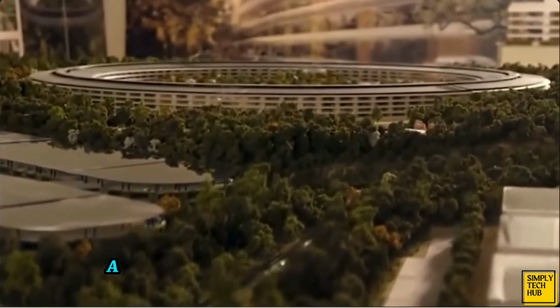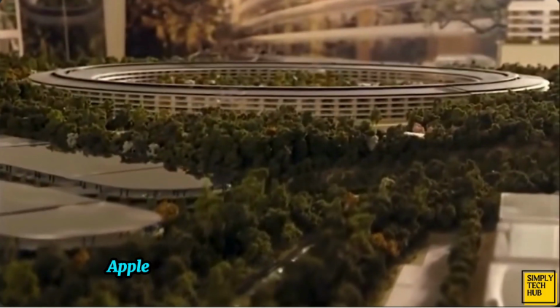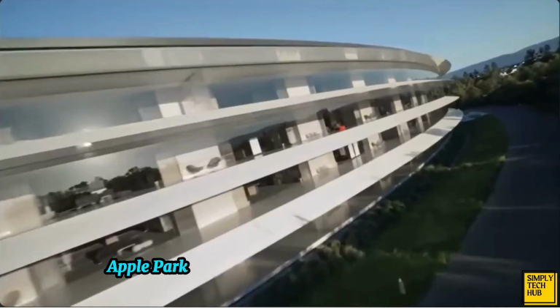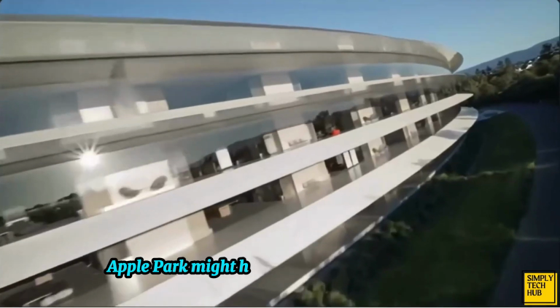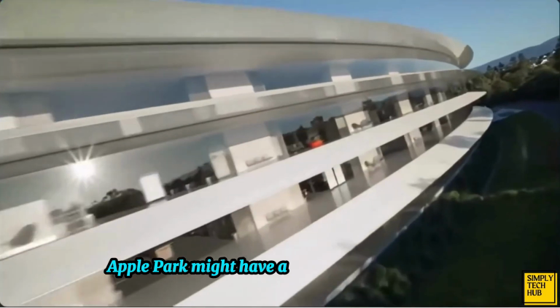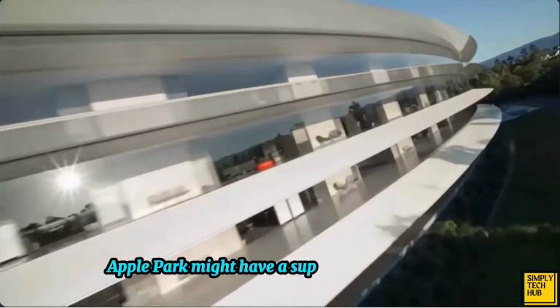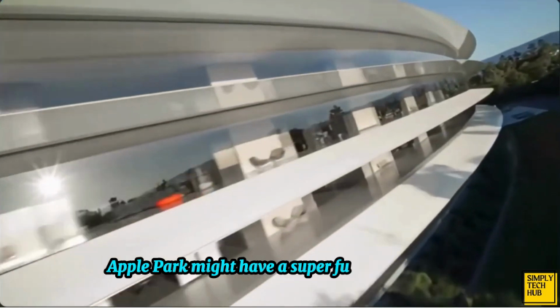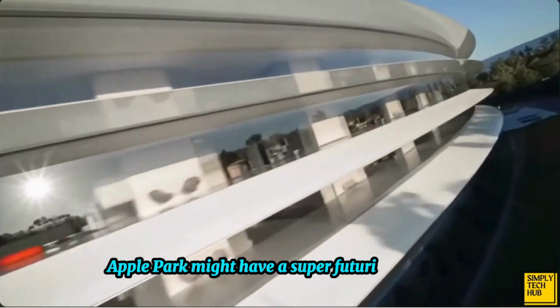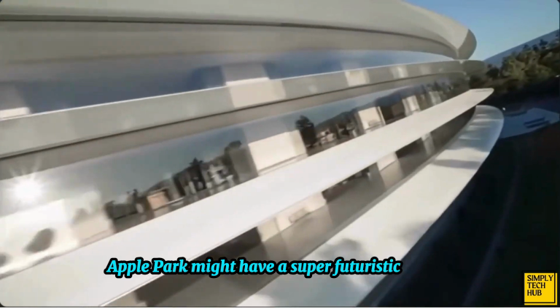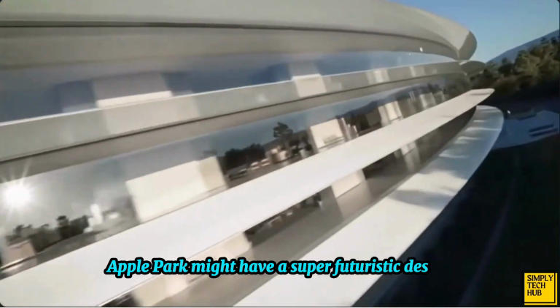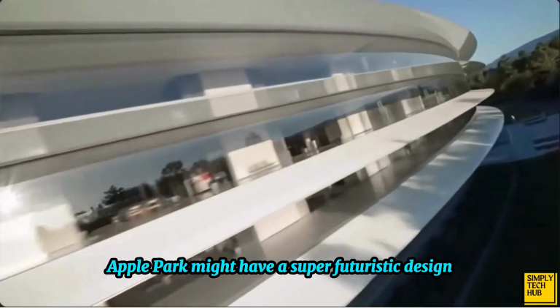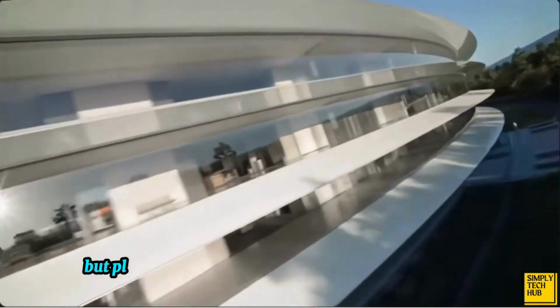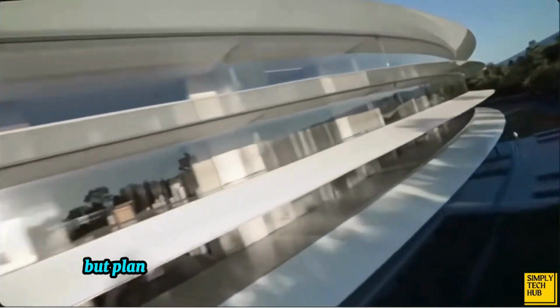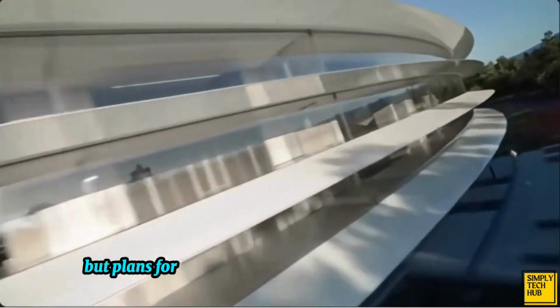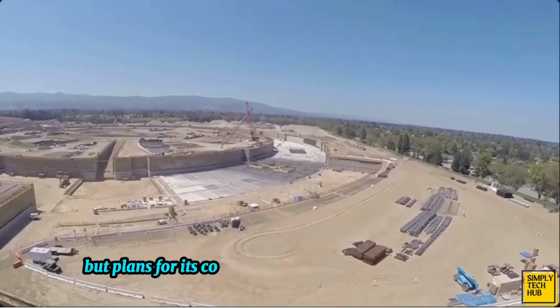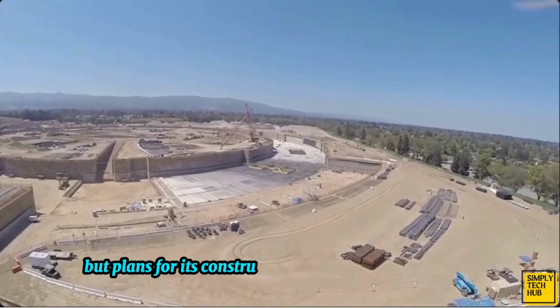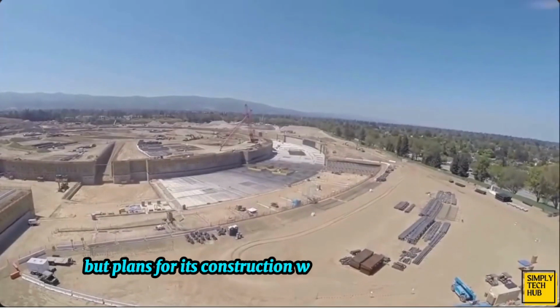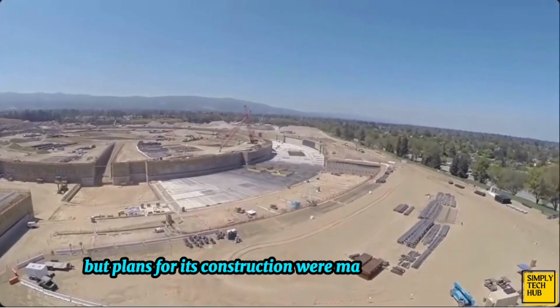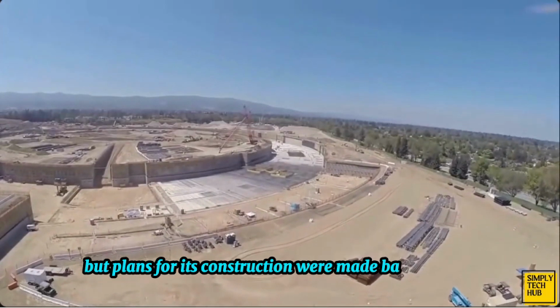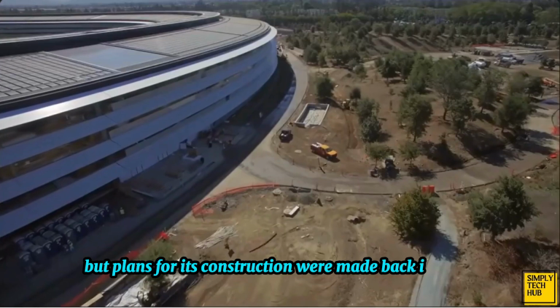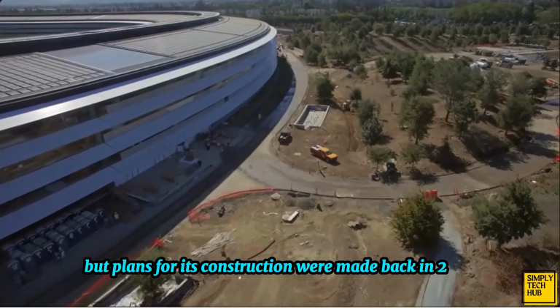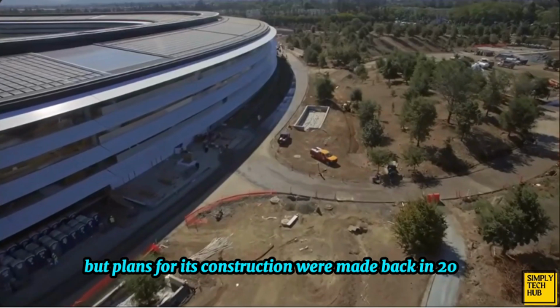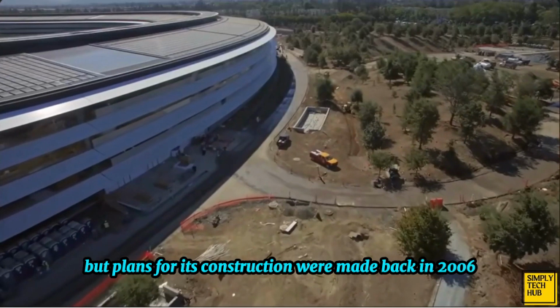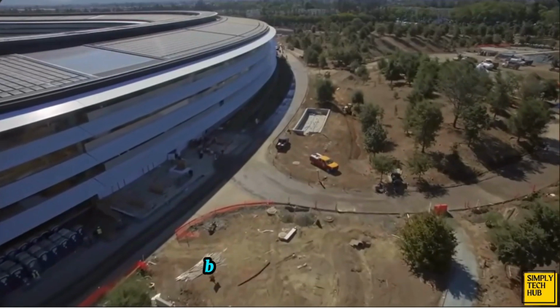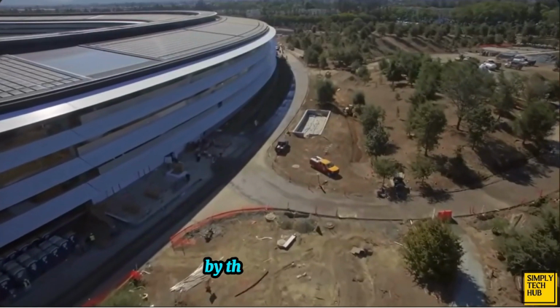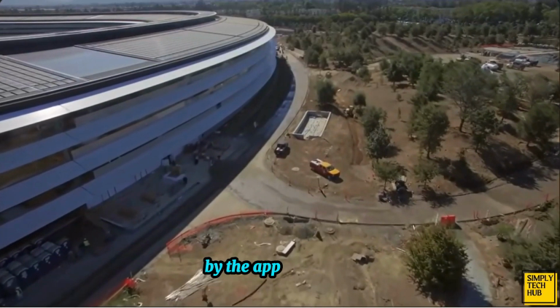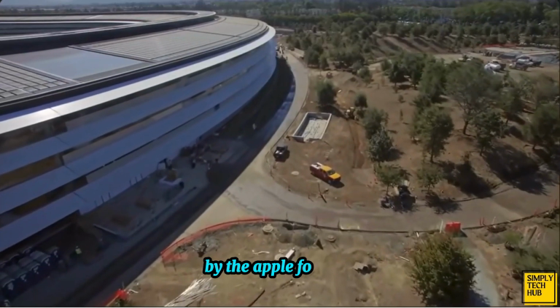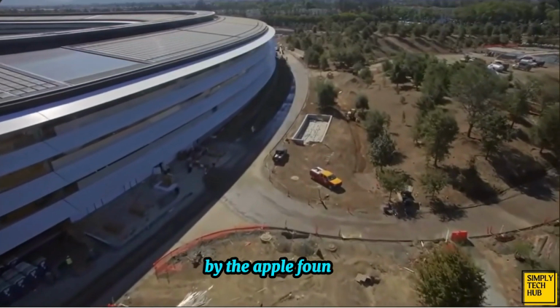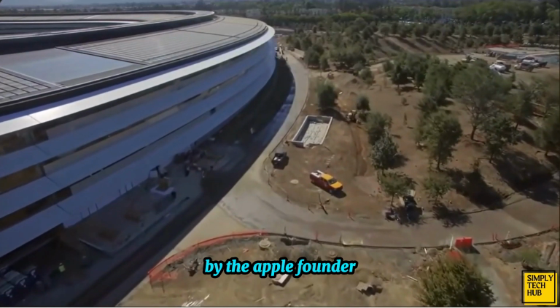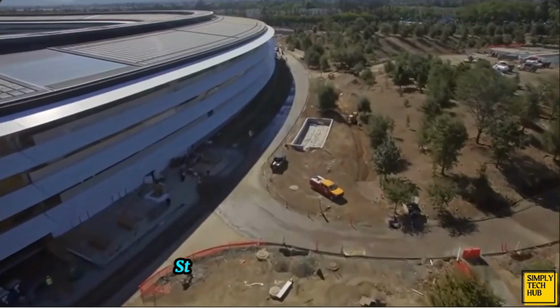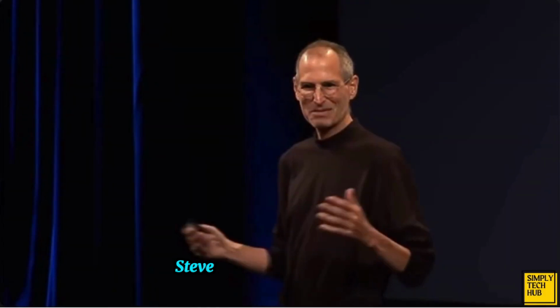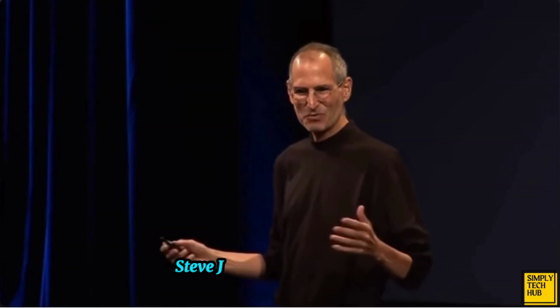Apple Park might have a super futuristic design, but plans for its construction were made back in 2006 by the Apple founder, Steve Jobs.